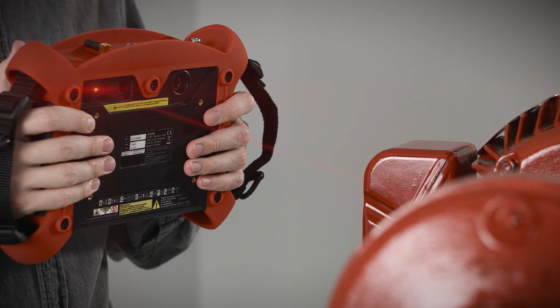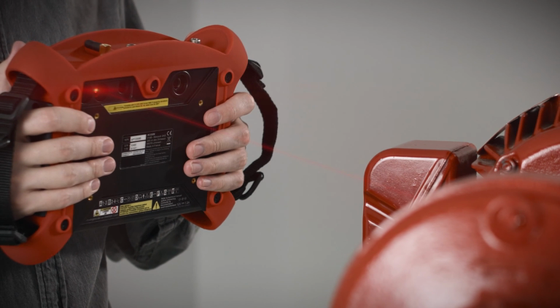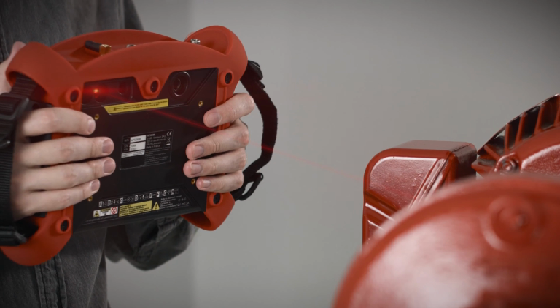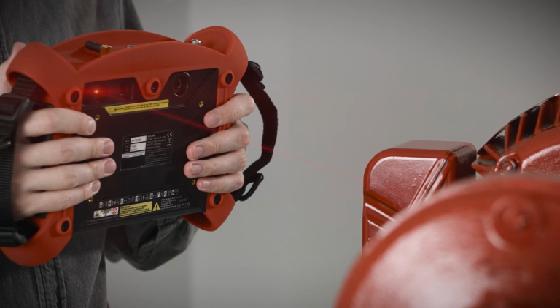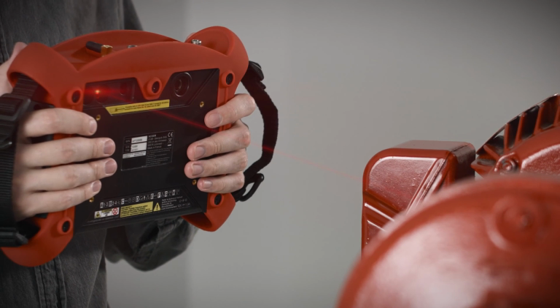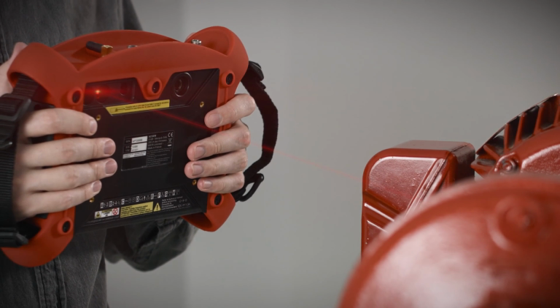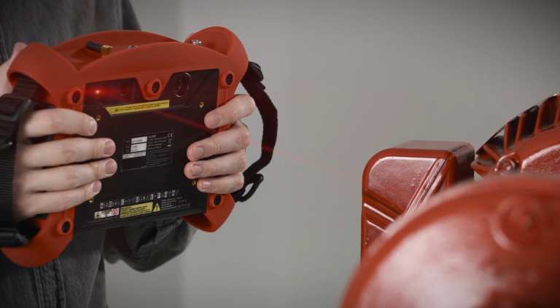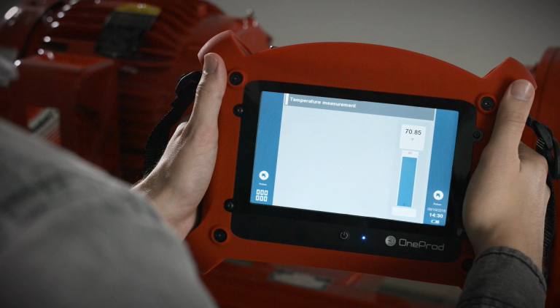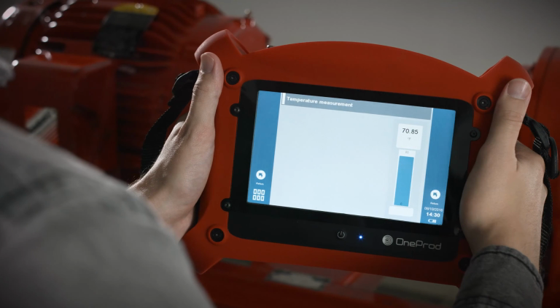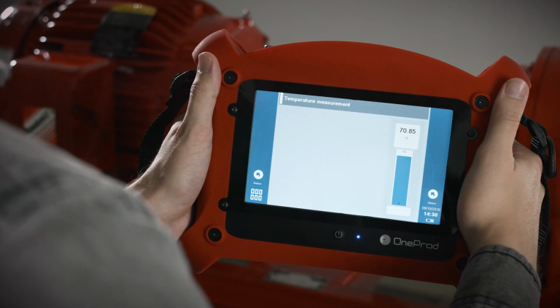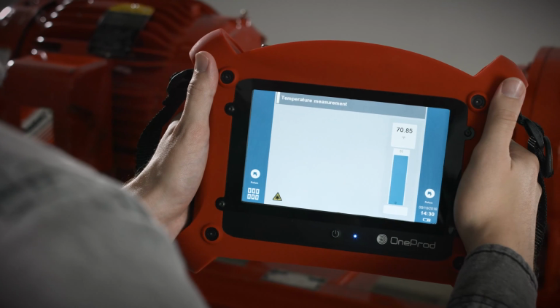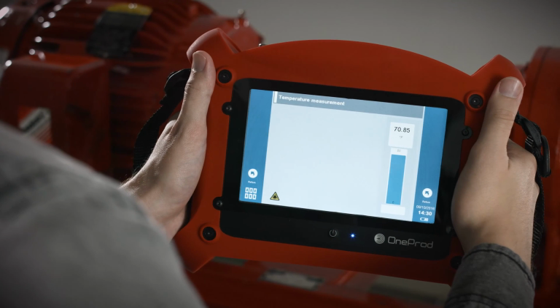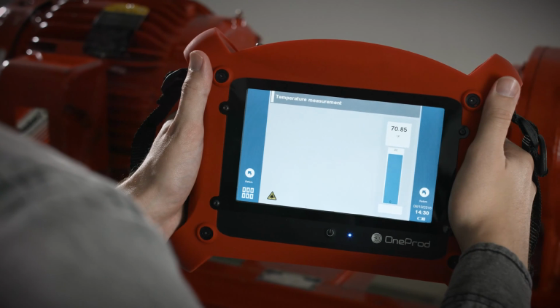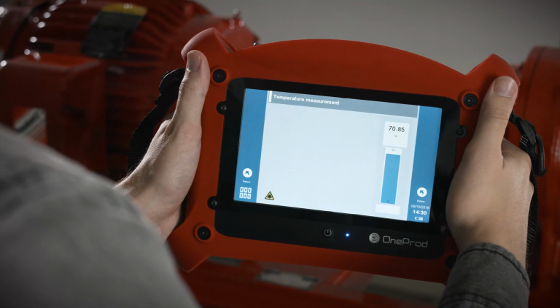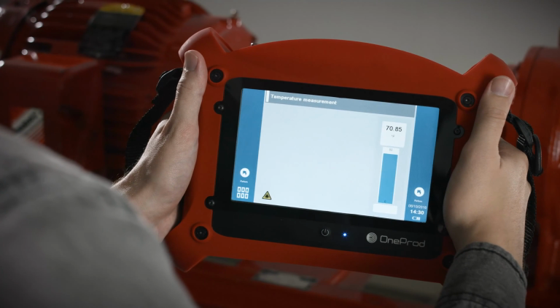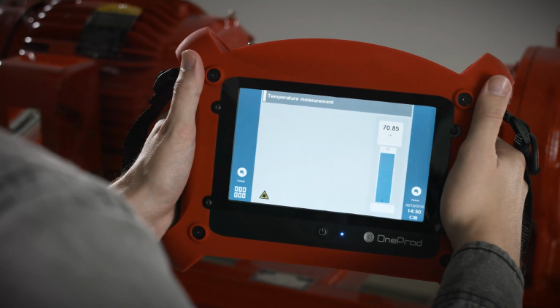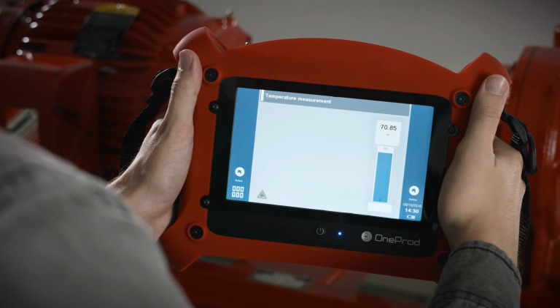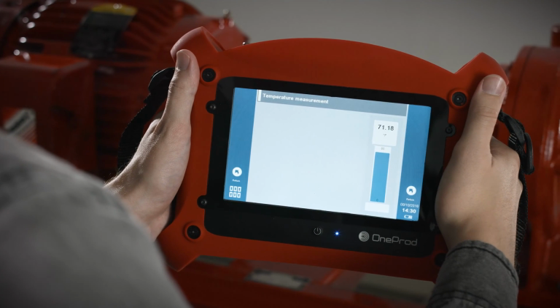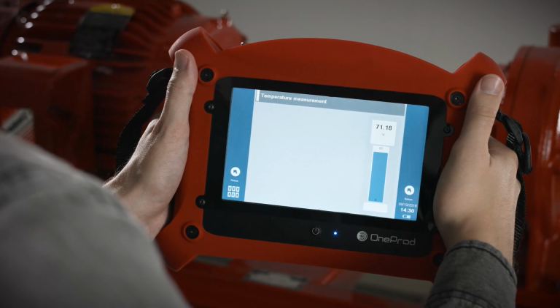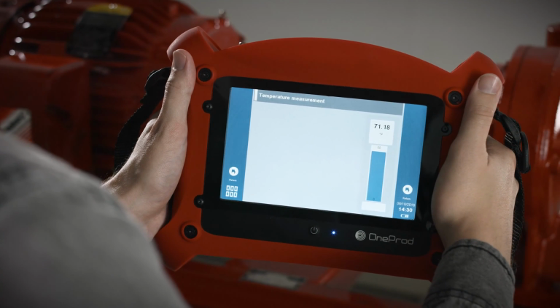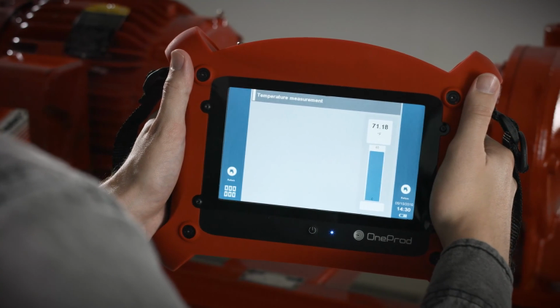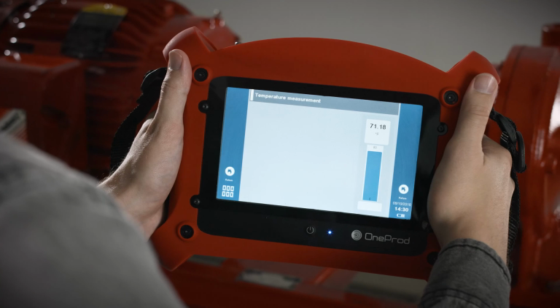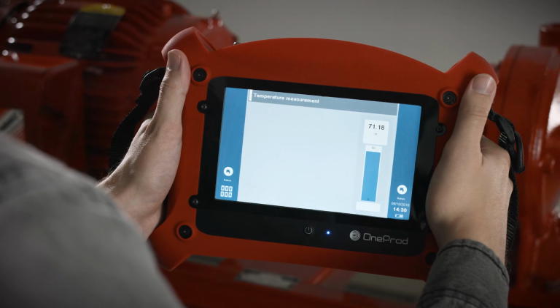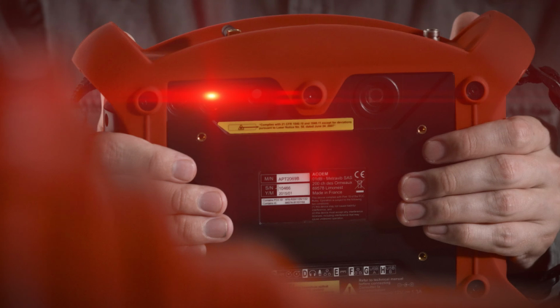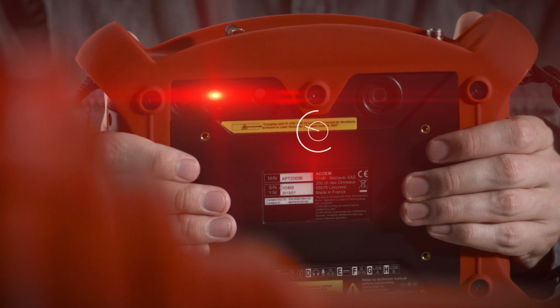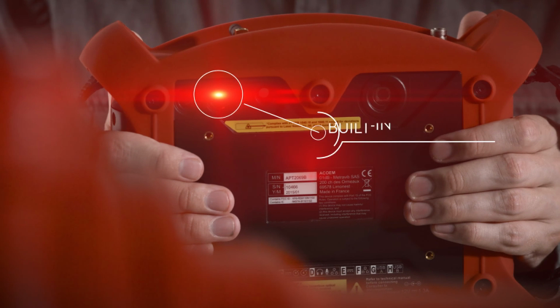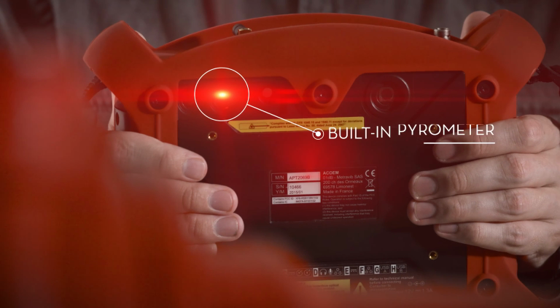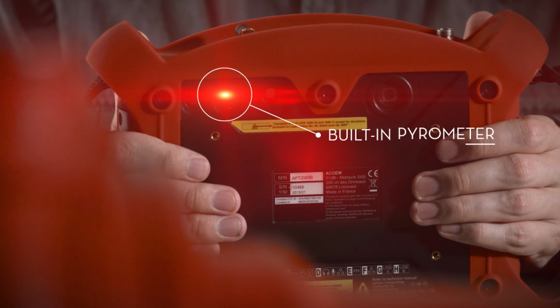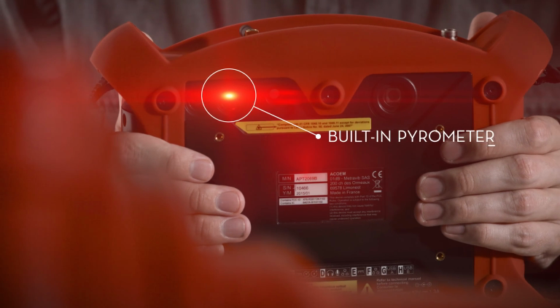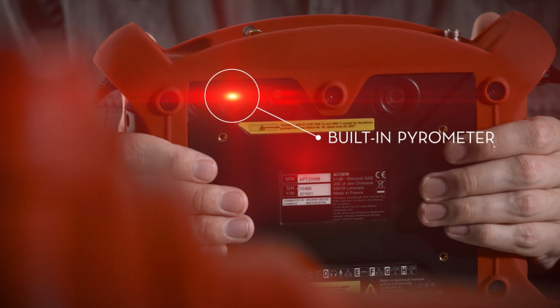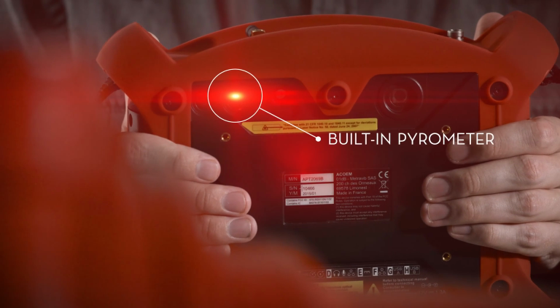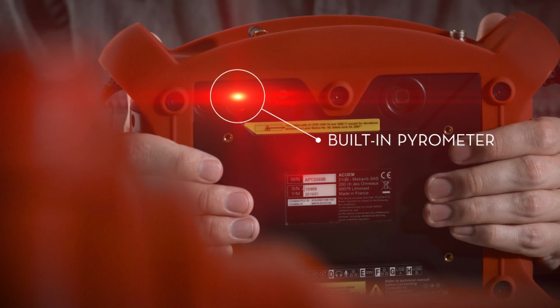The built-in laser pyrometer makes it easy to take the temperature of your machine to verify your diagnosis.